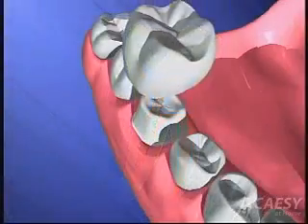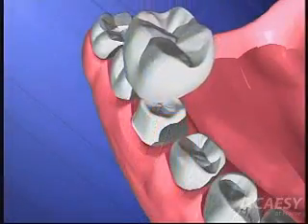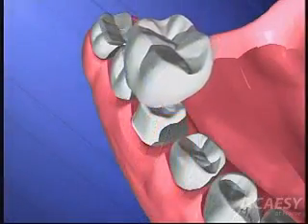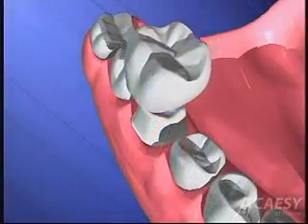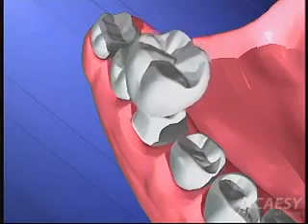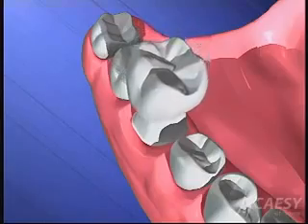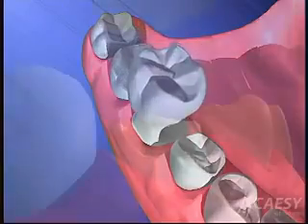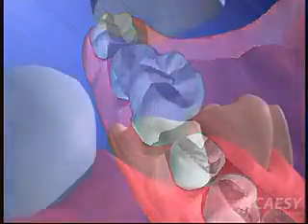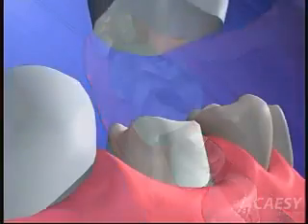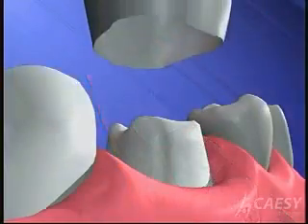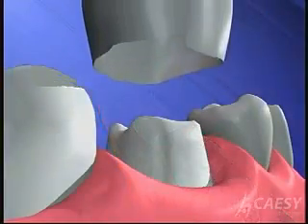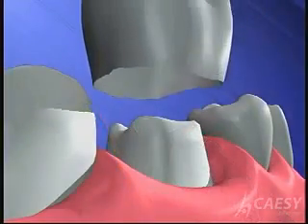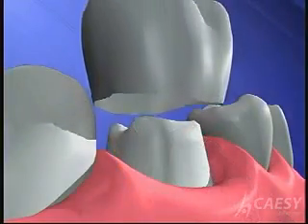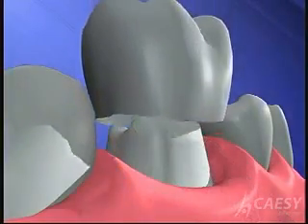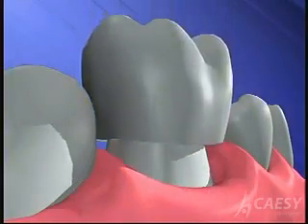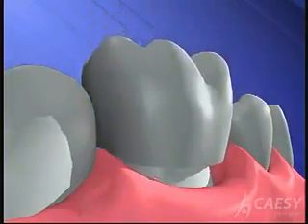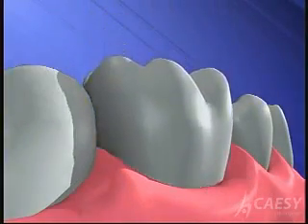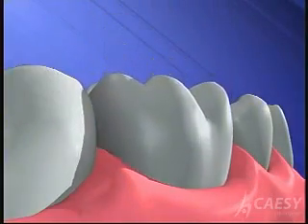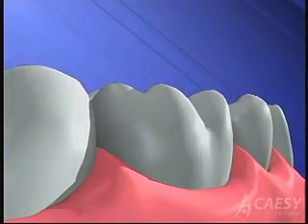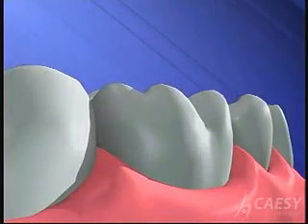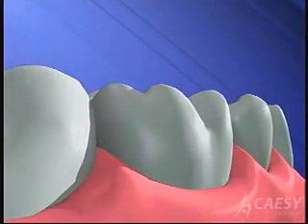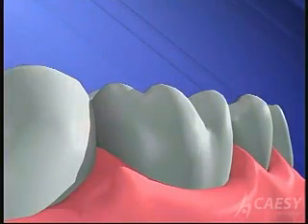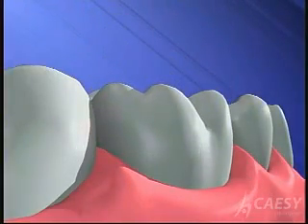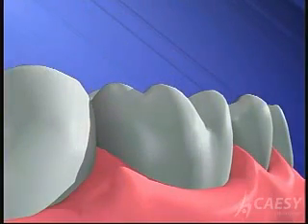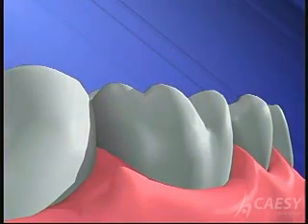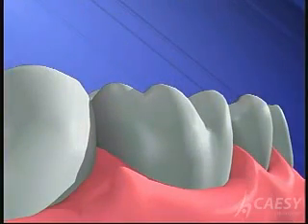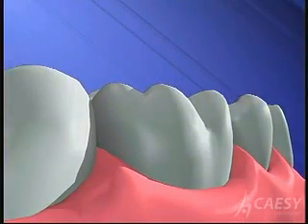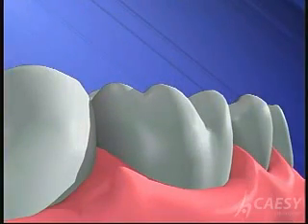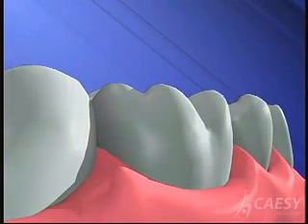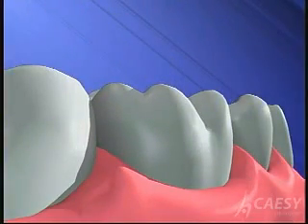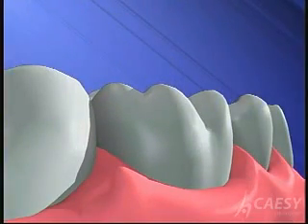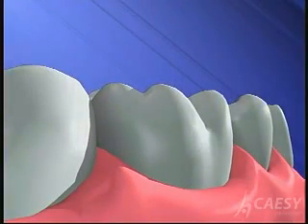Making a crown is the last step in restoring your tooth. It protects your tooth and gives you back your smile.